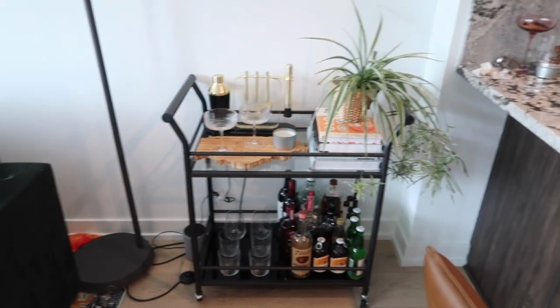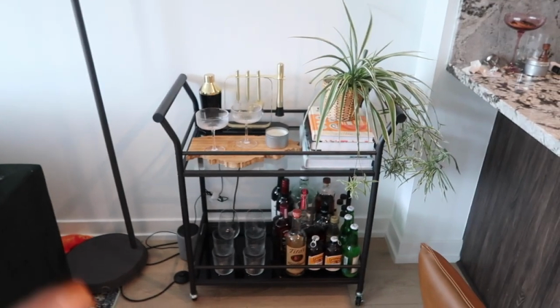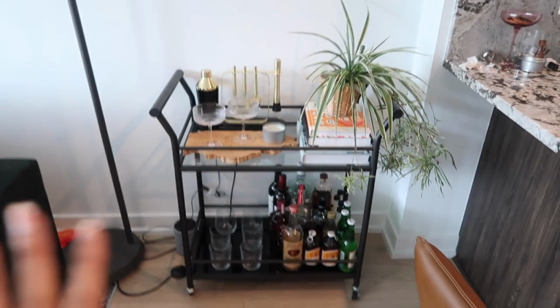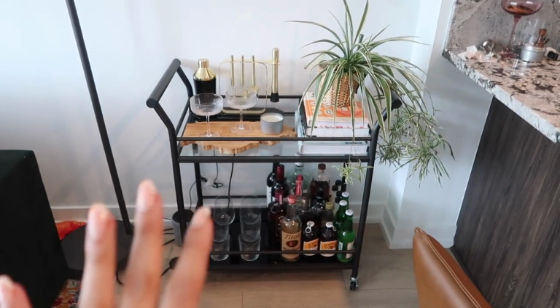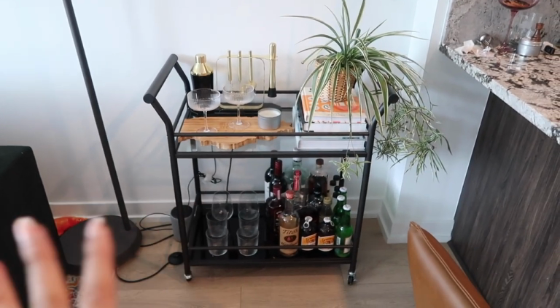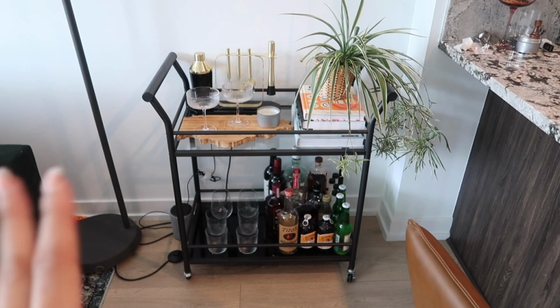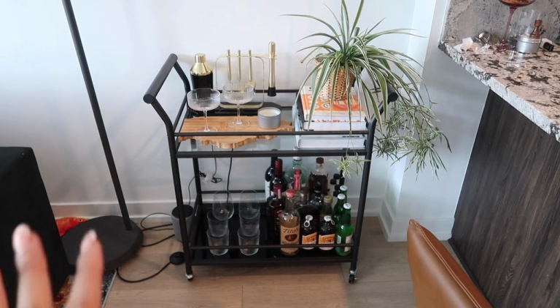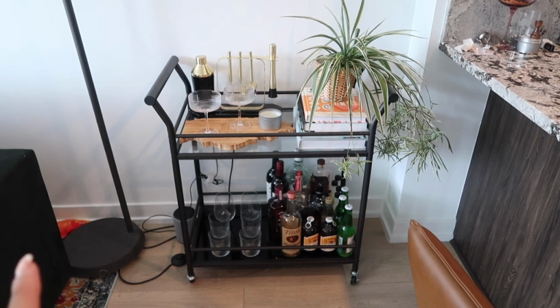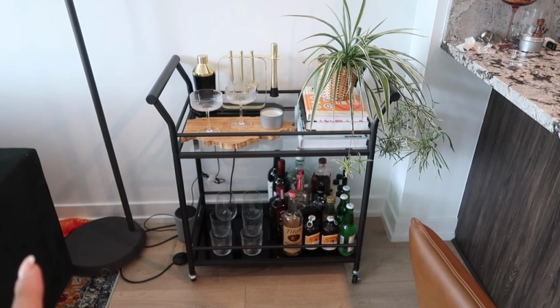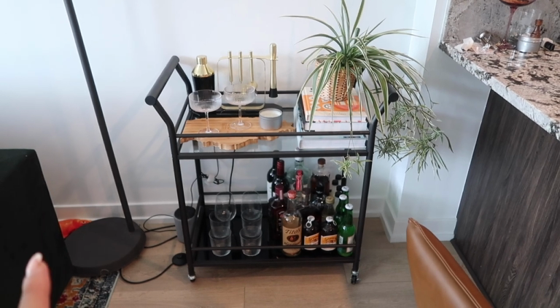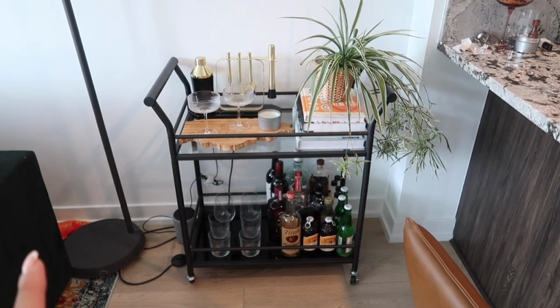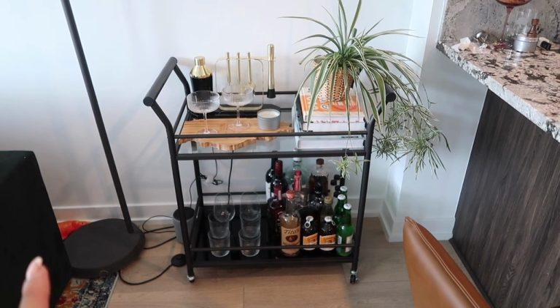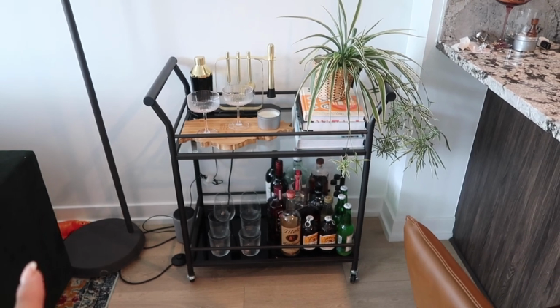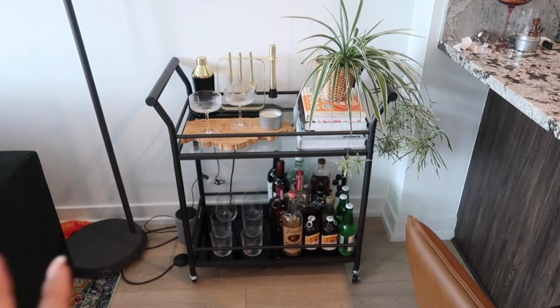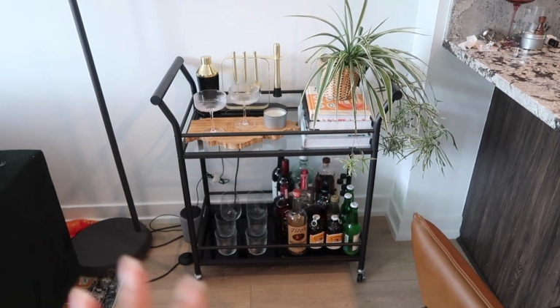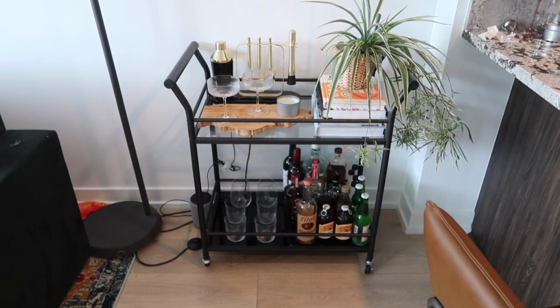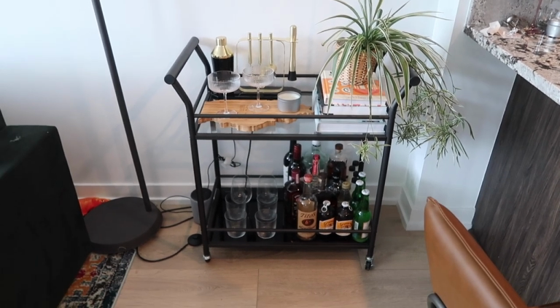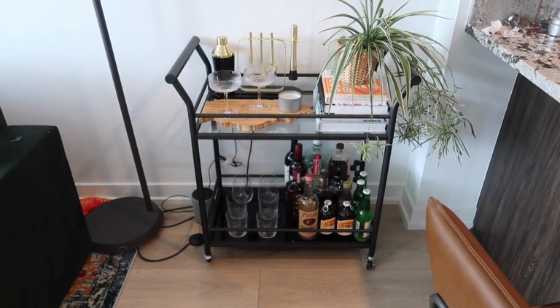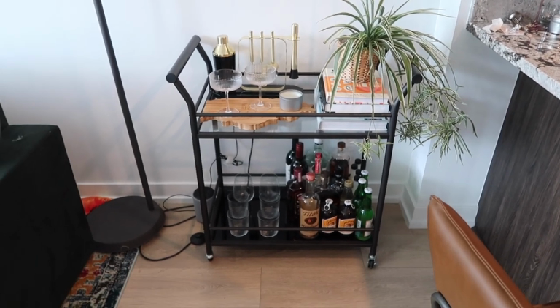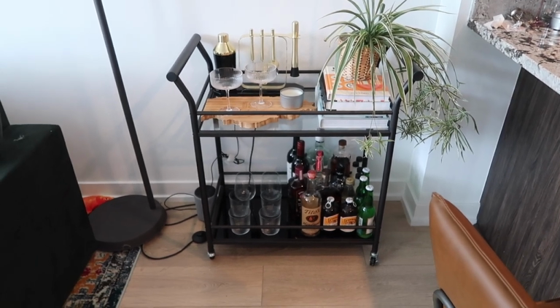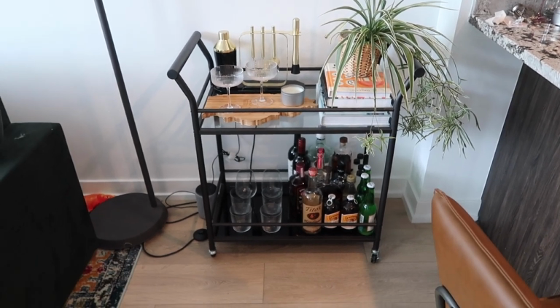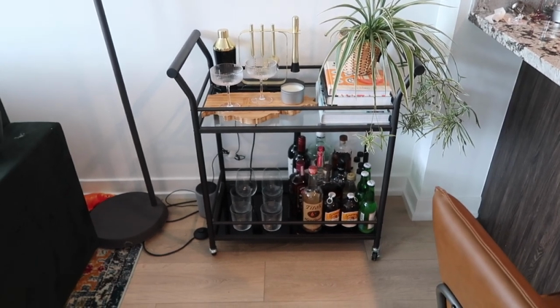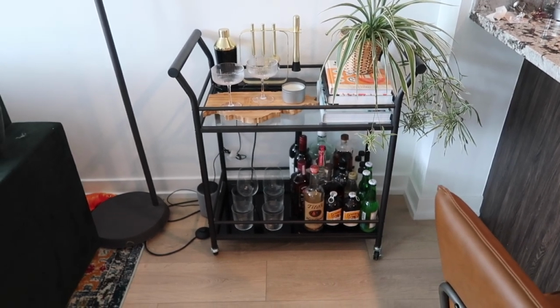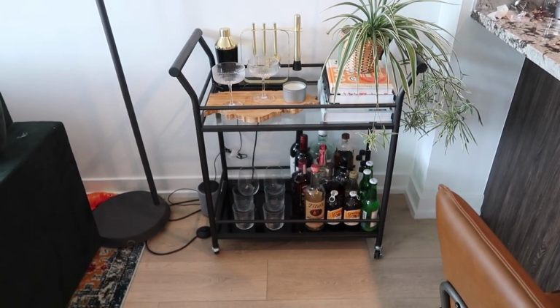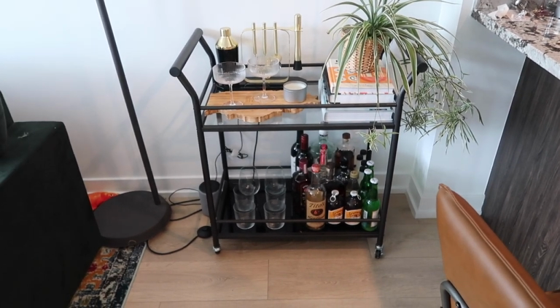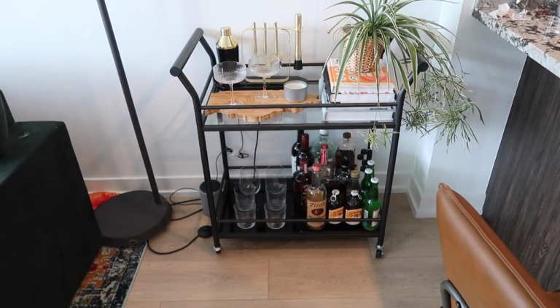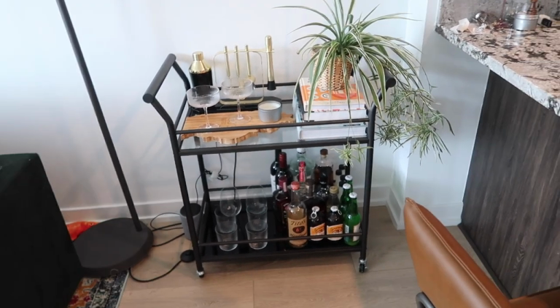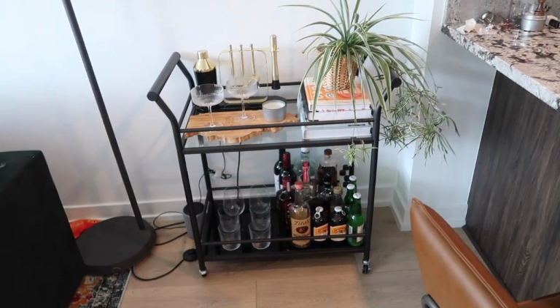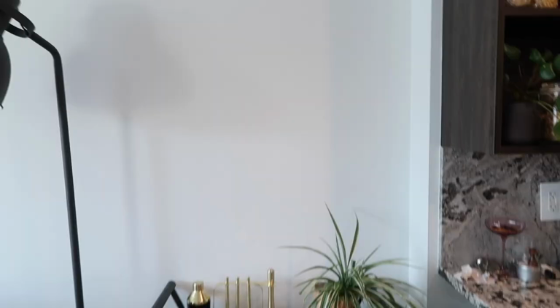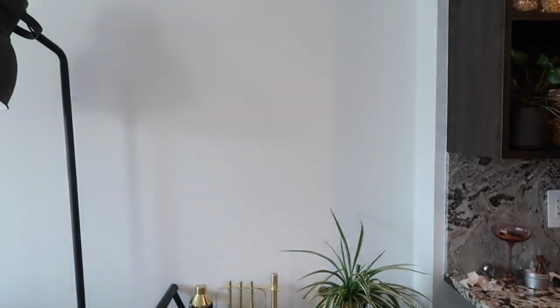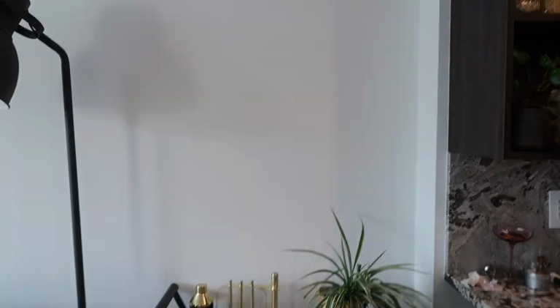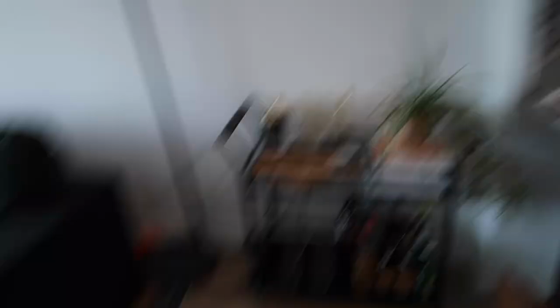It used to just be so incredibly cluttered. Now I feel like it actually has purpose. Yay. Now we just need the art.